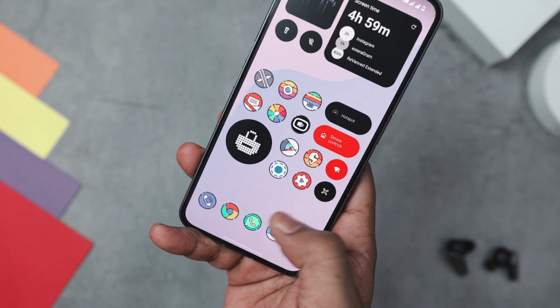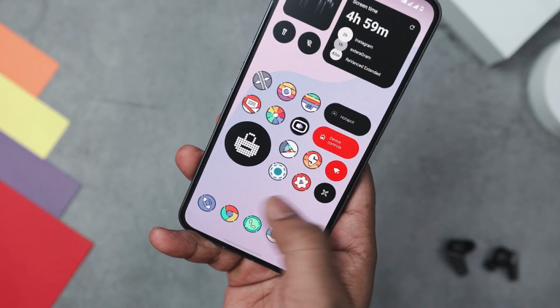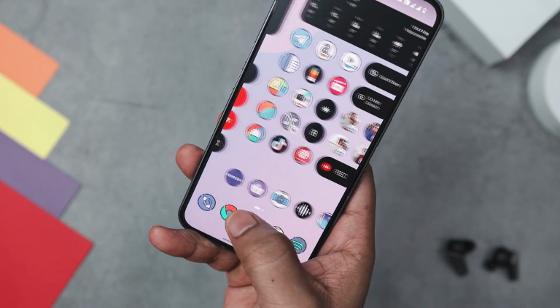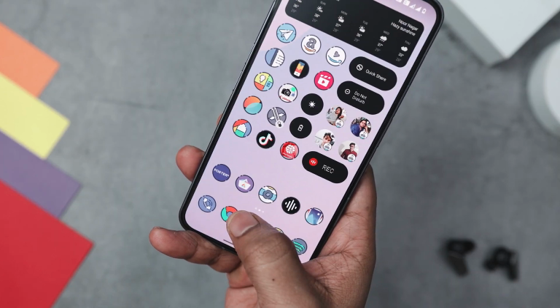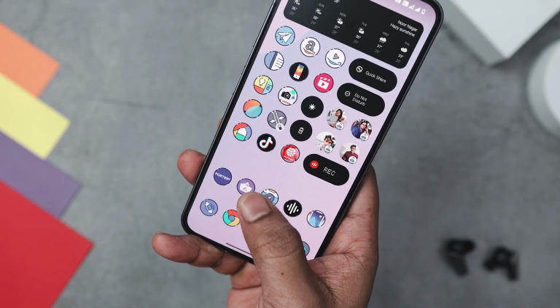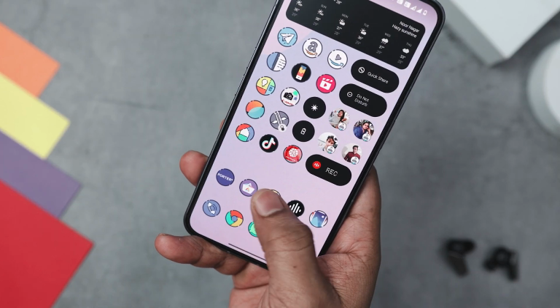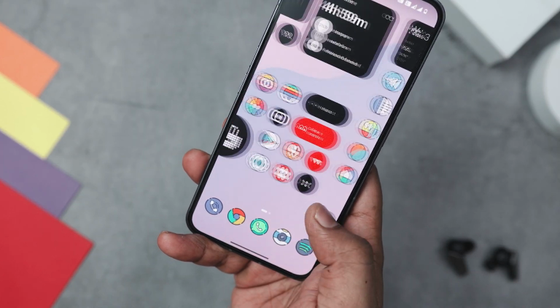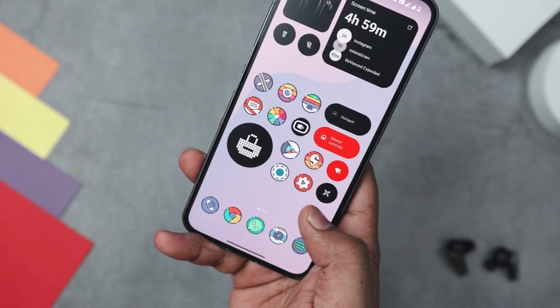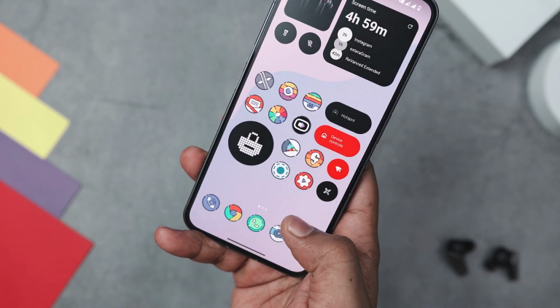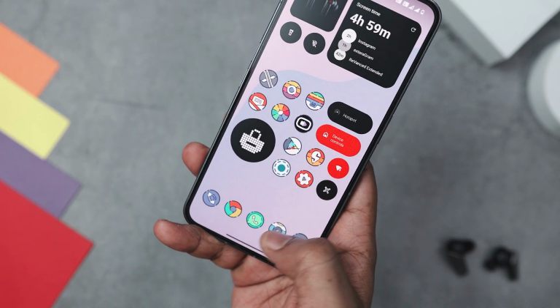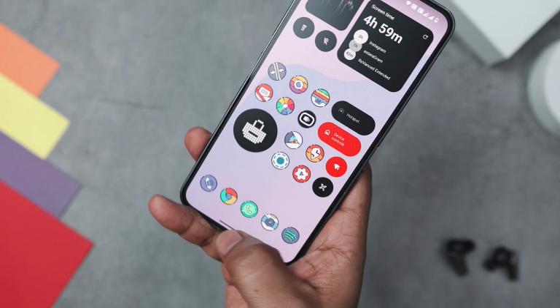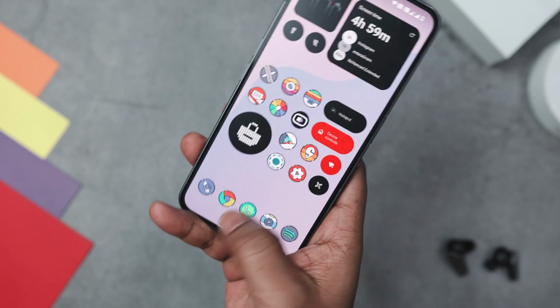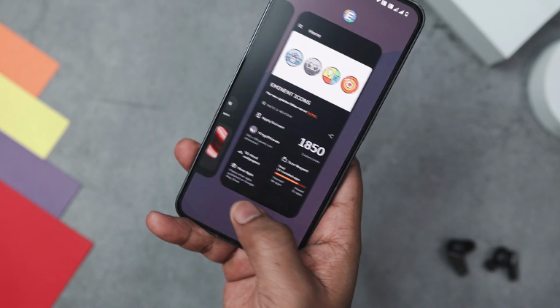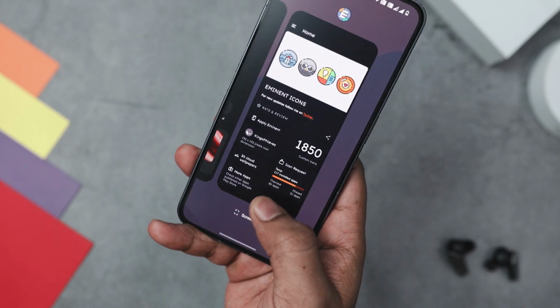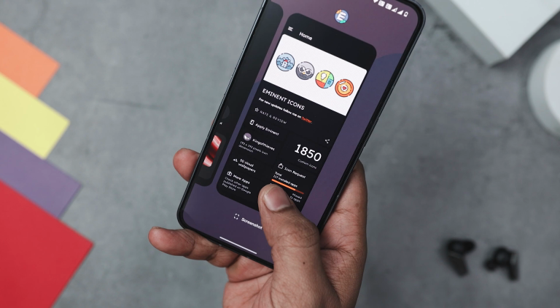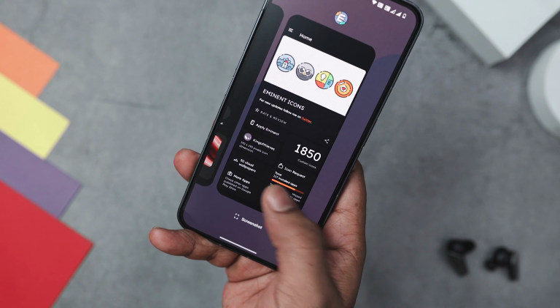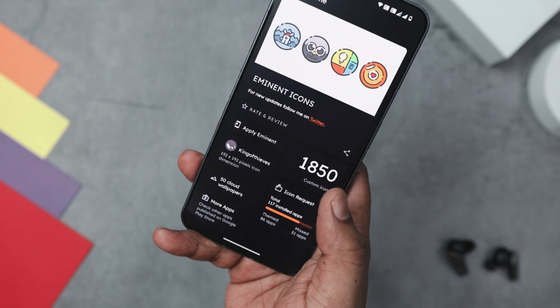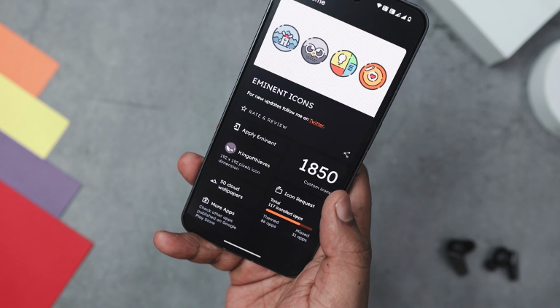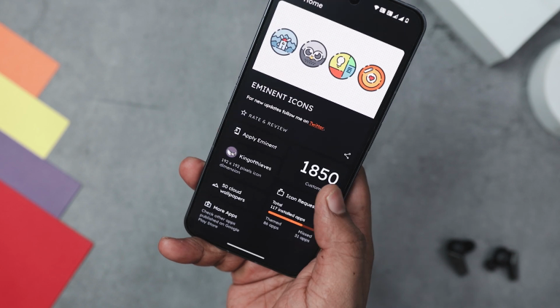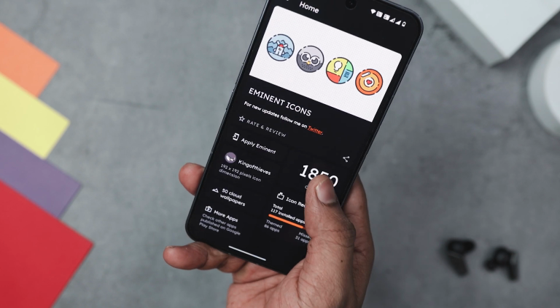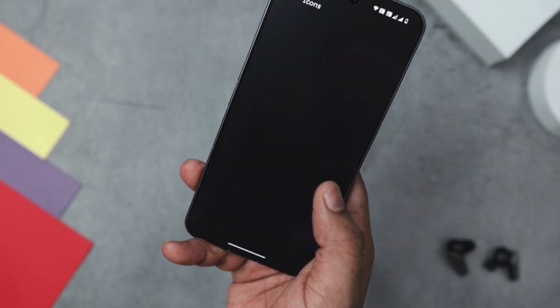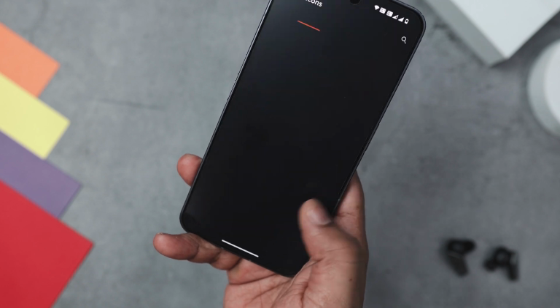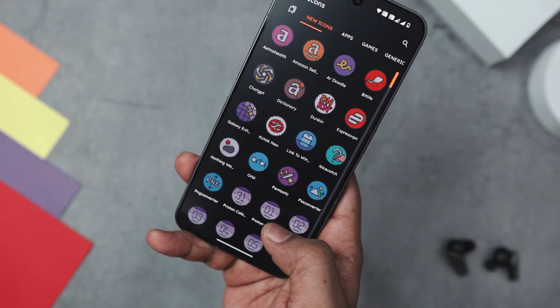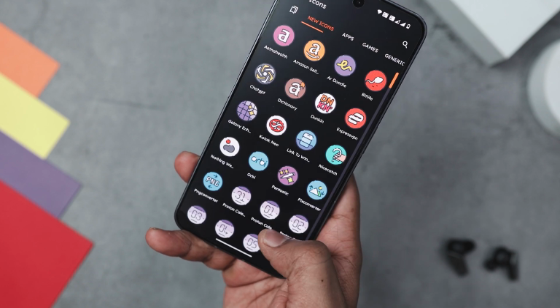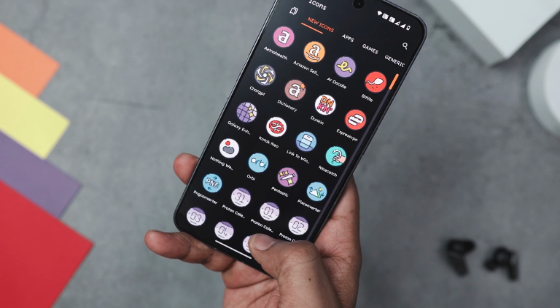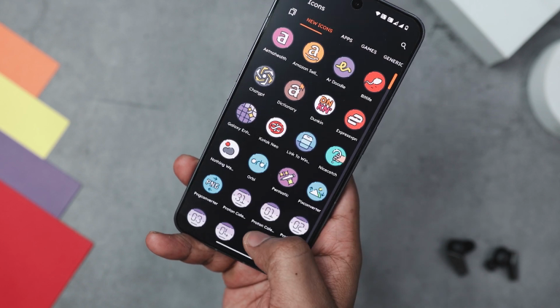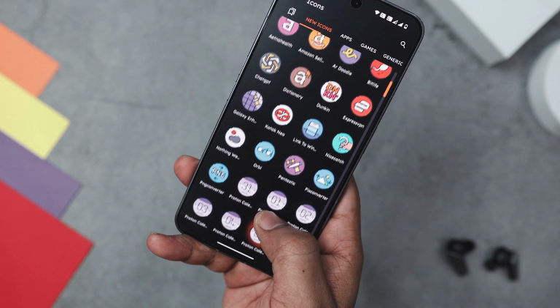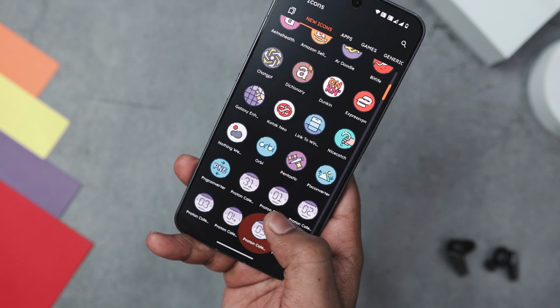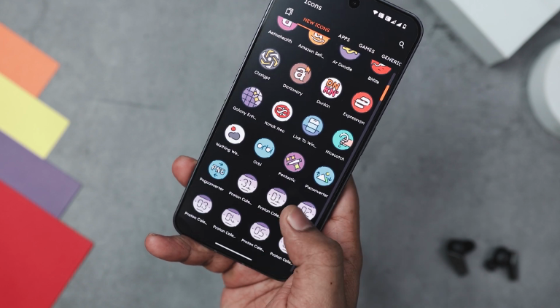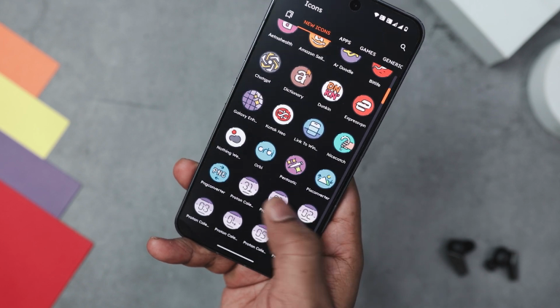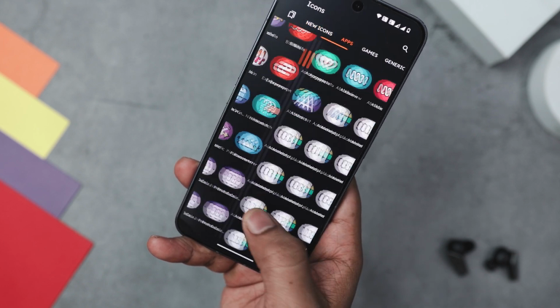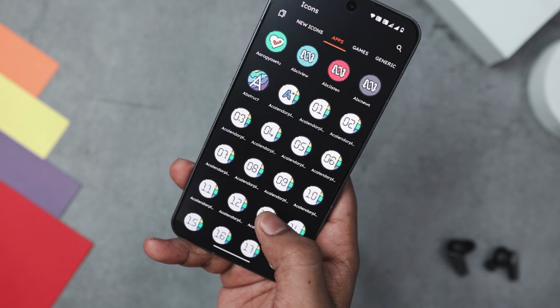Plus, you get regular updates, clock icons, alternative icons, custom folder icons, and cloud-based wallpapers.